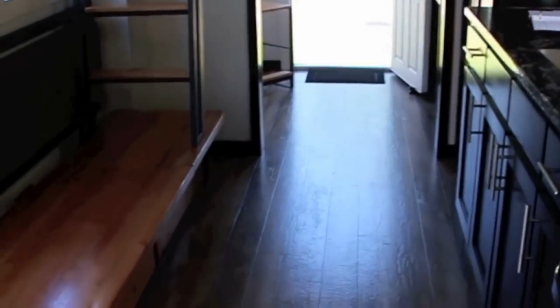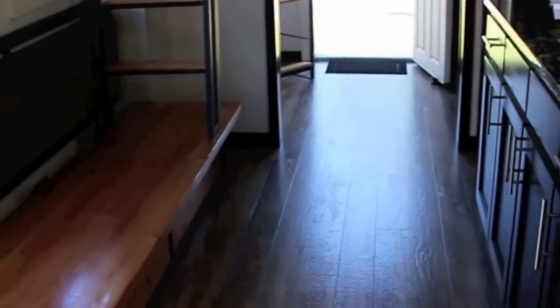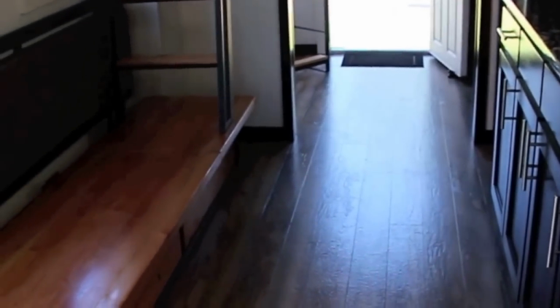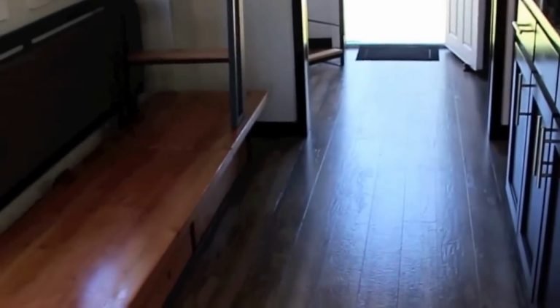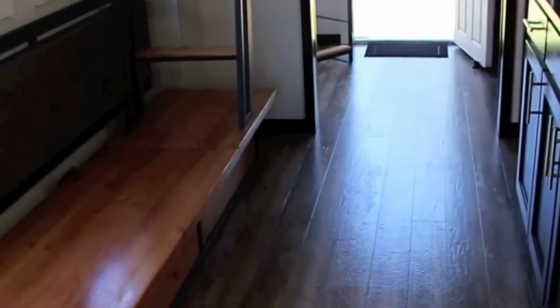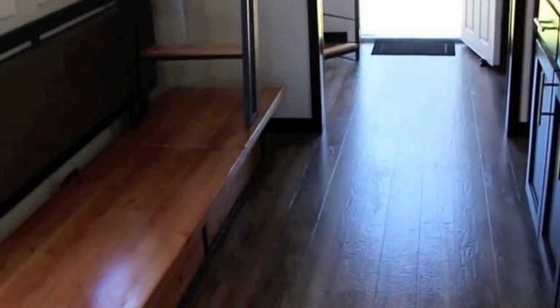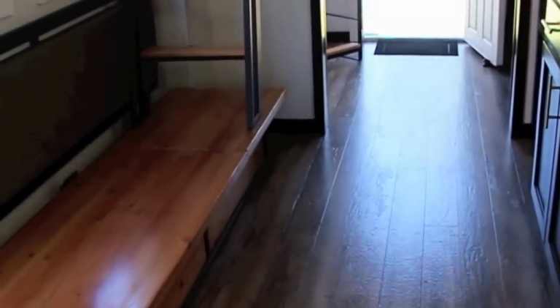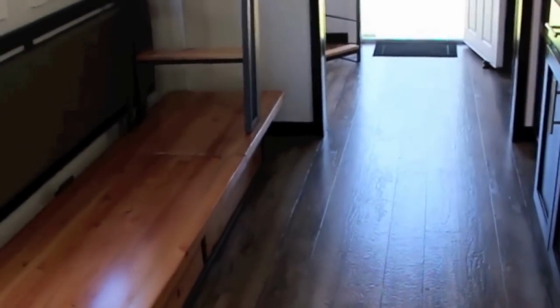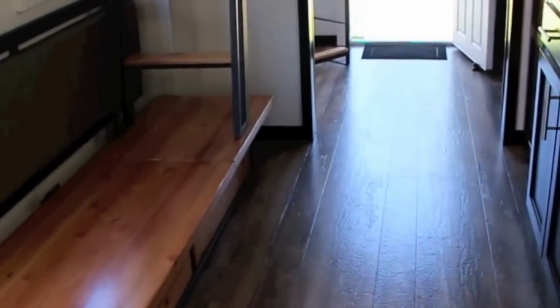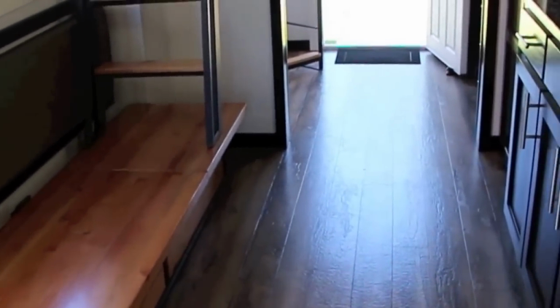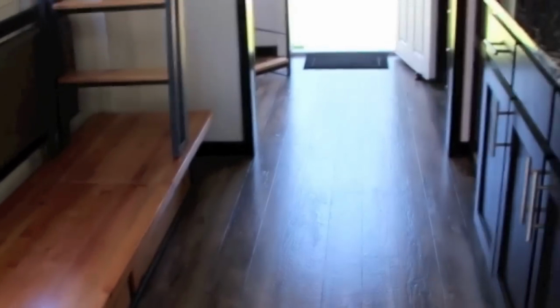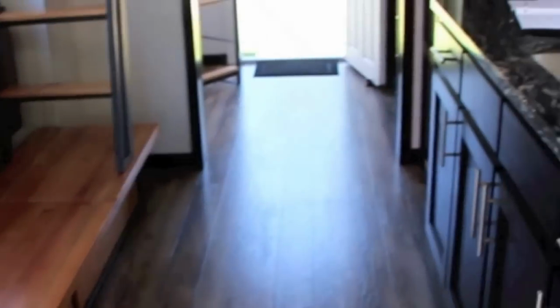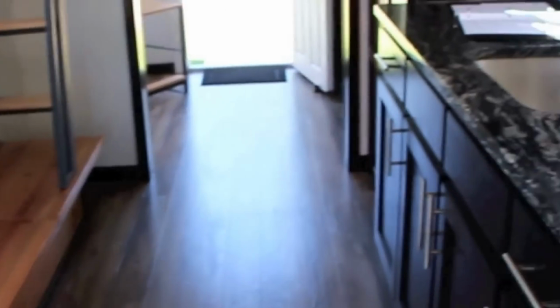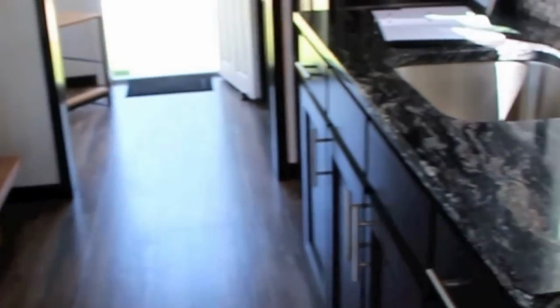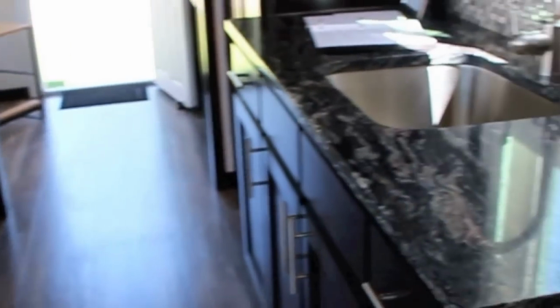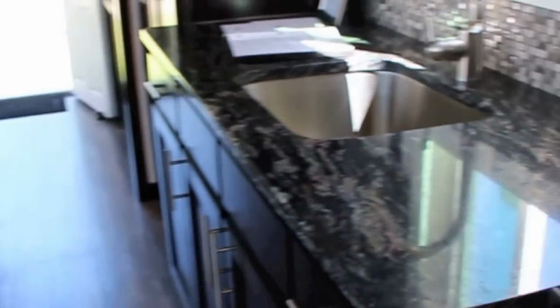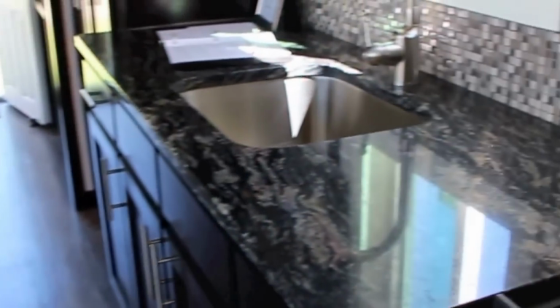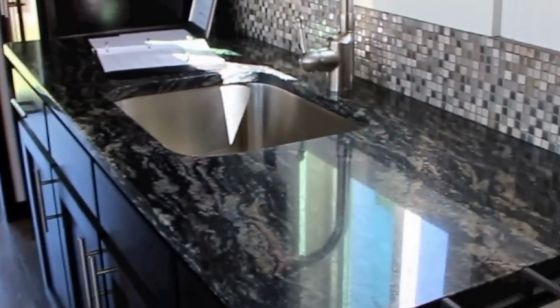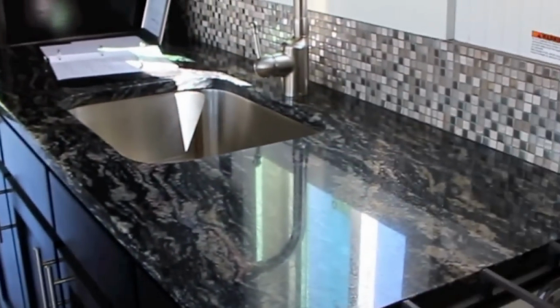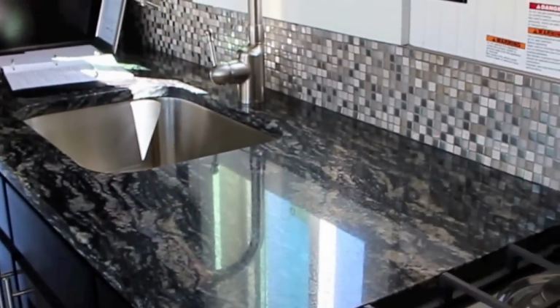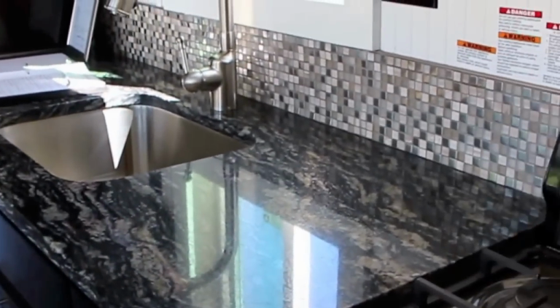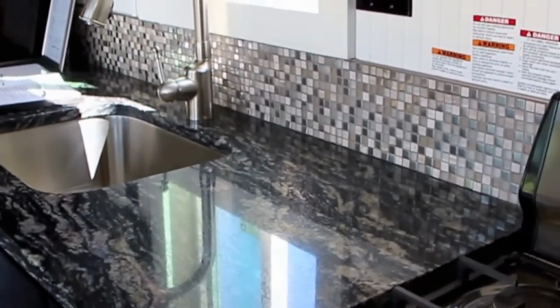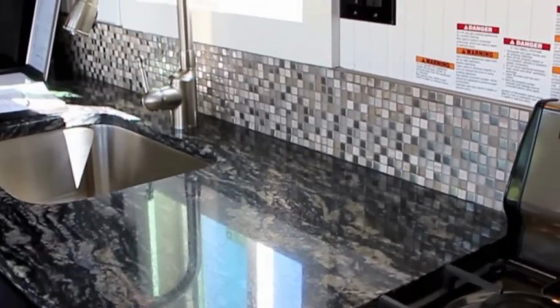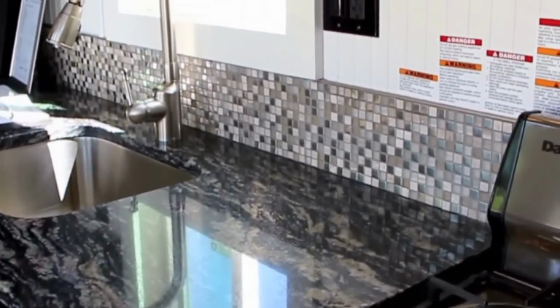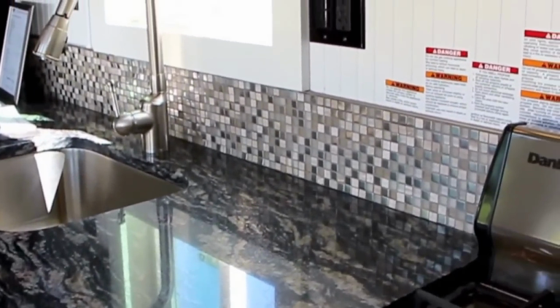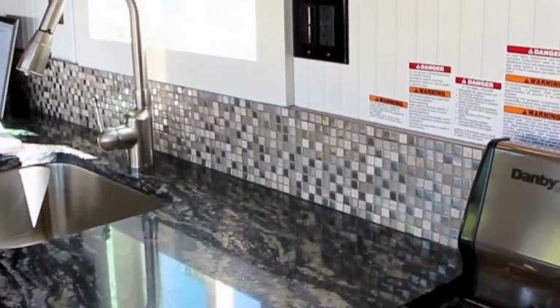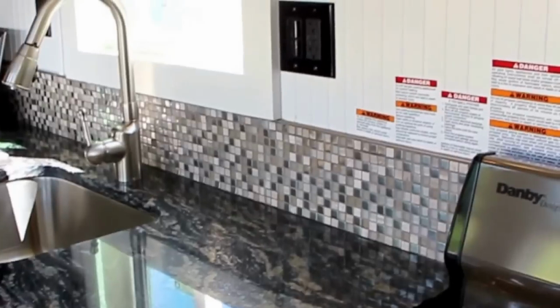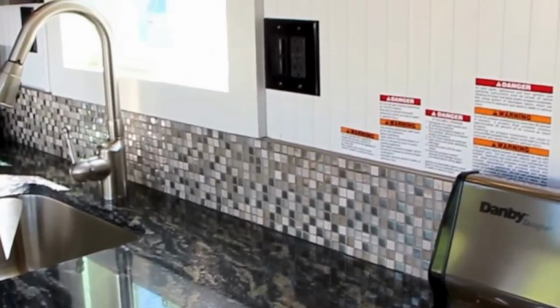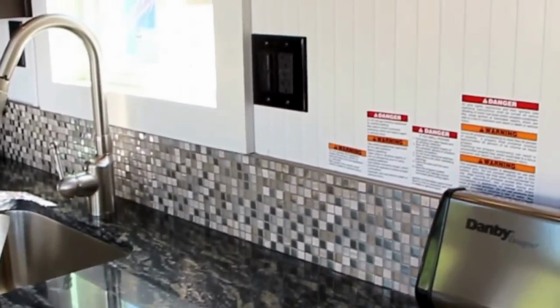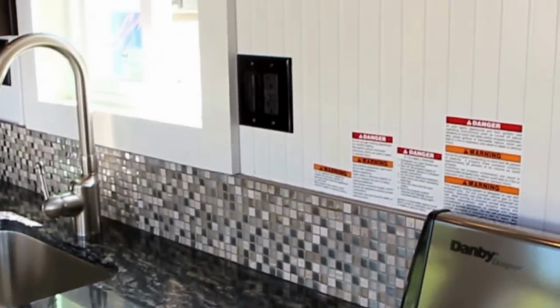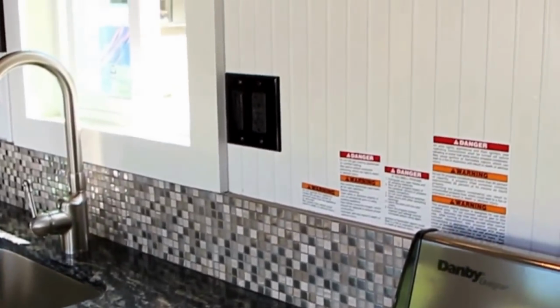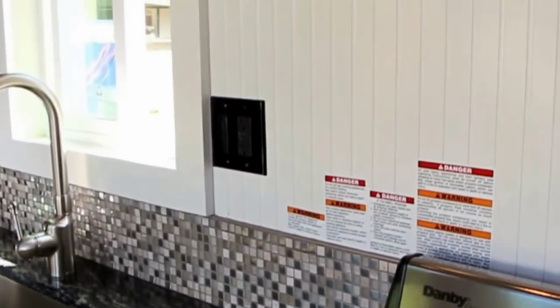Going into the living room area, the kitchen area with granite countertops and tile backsplash.